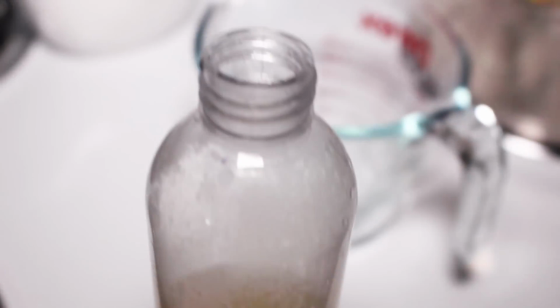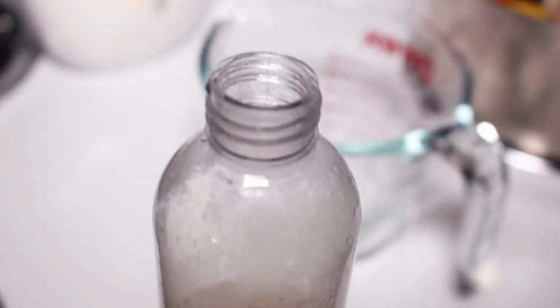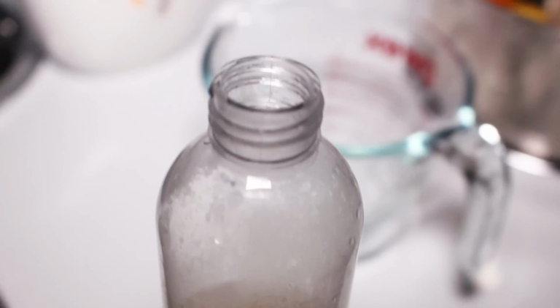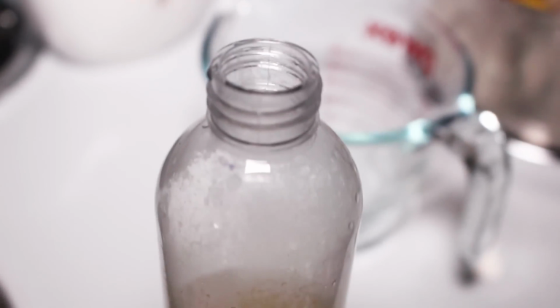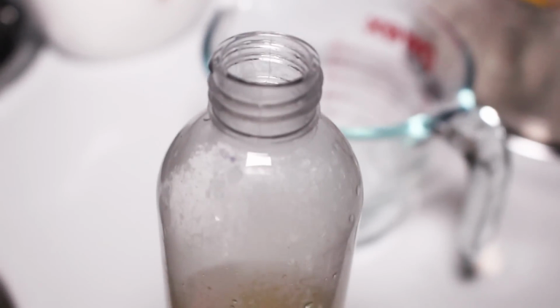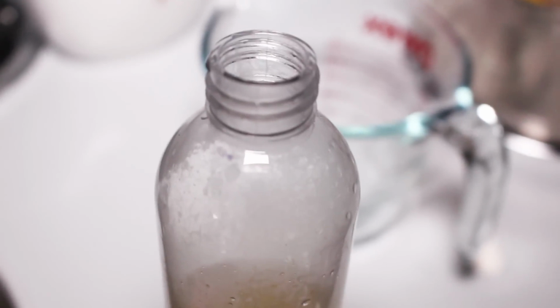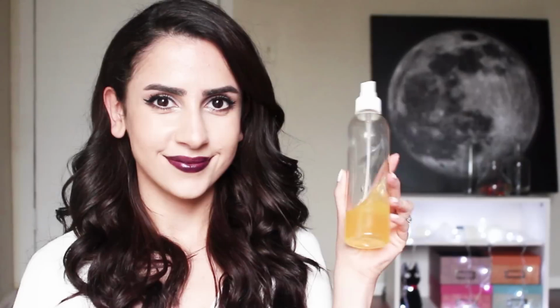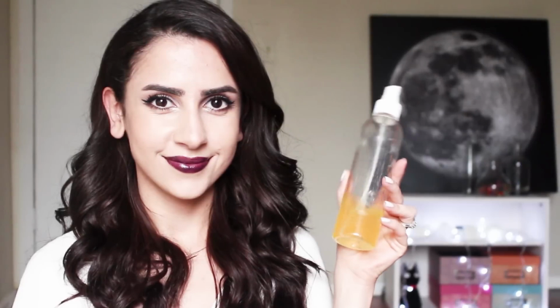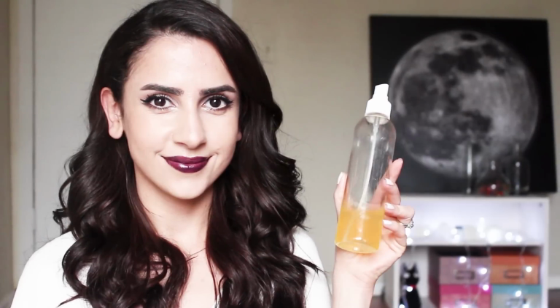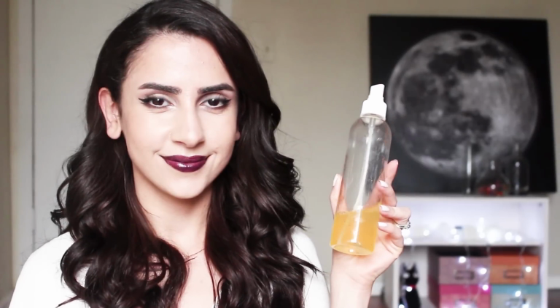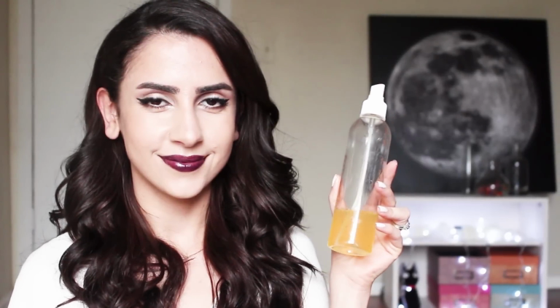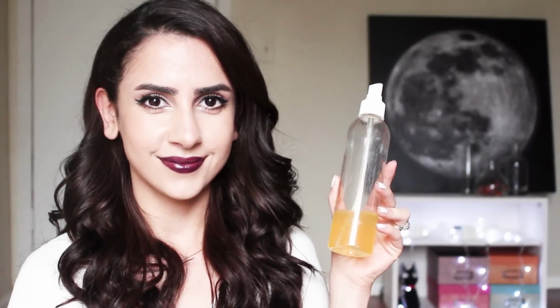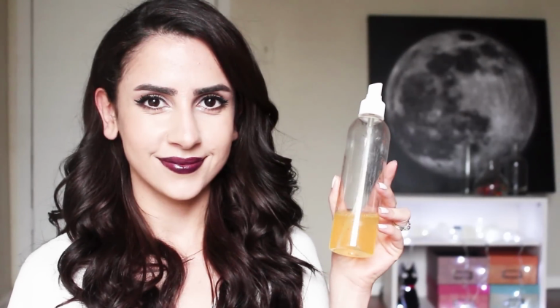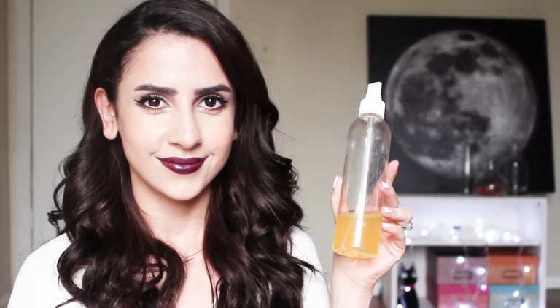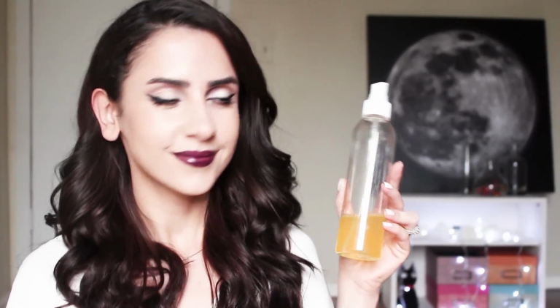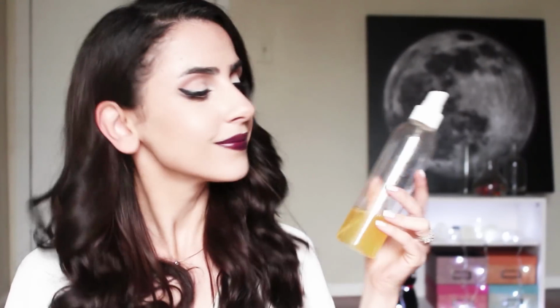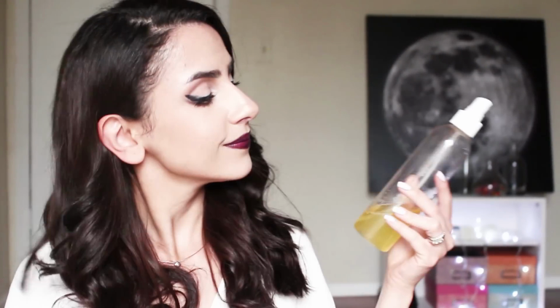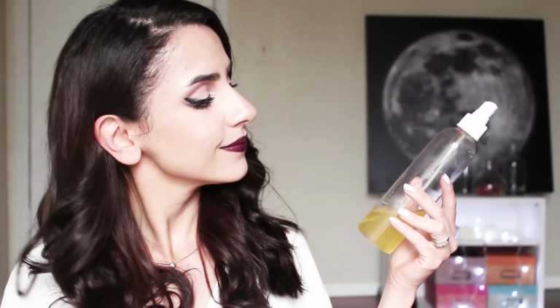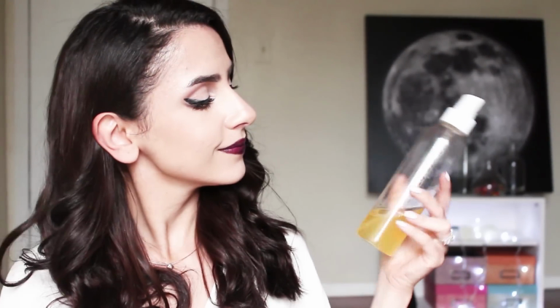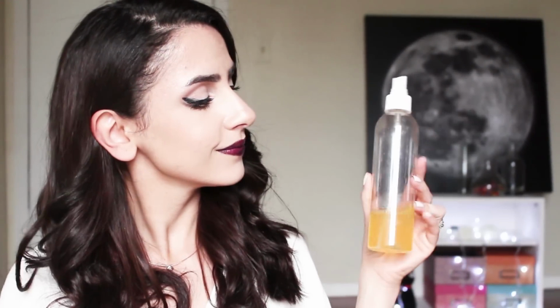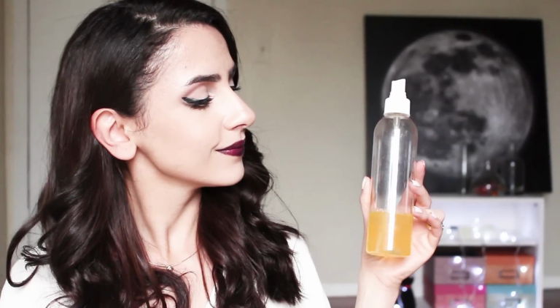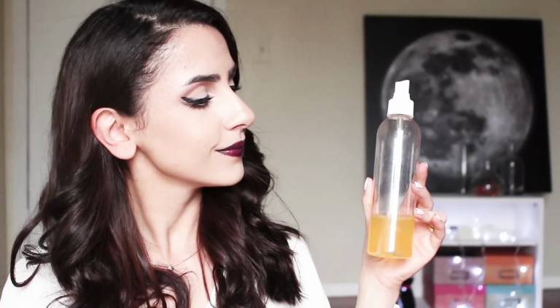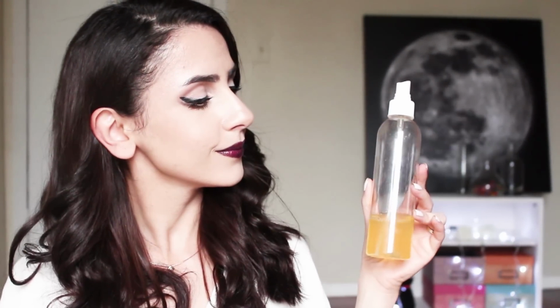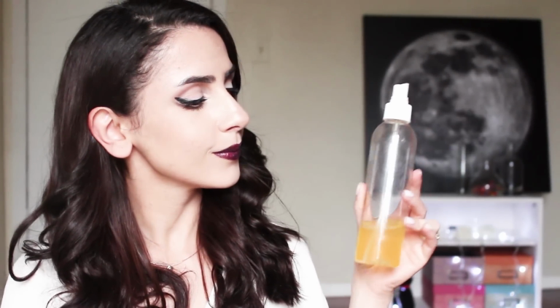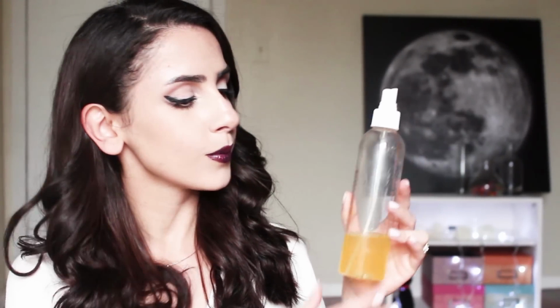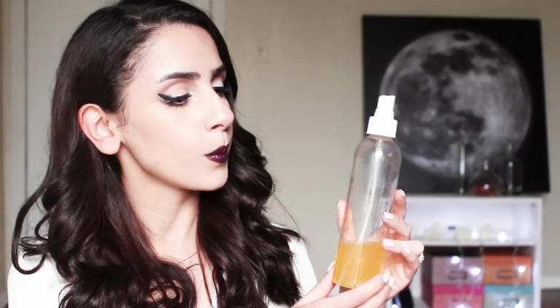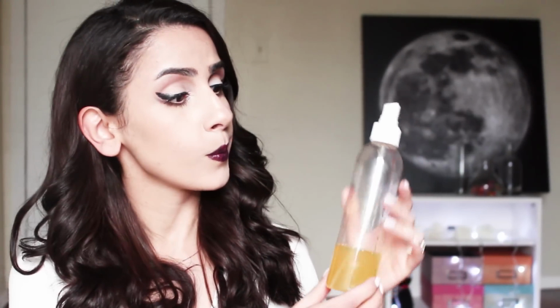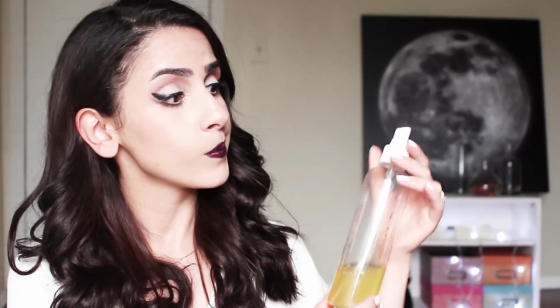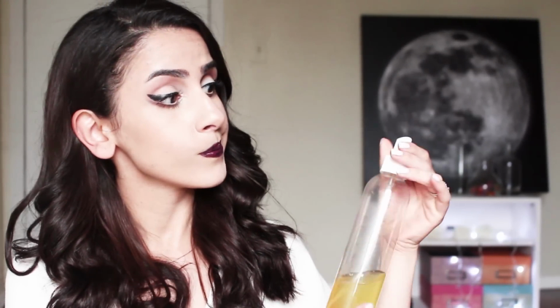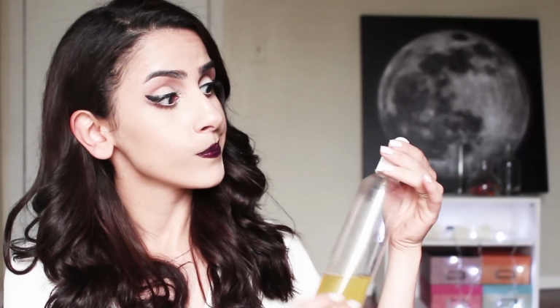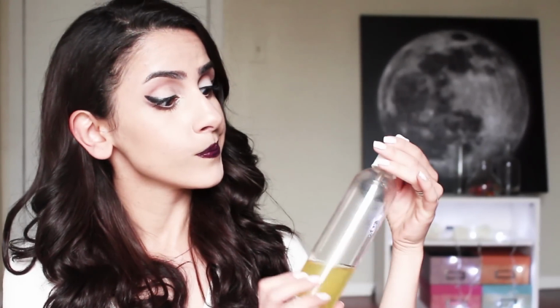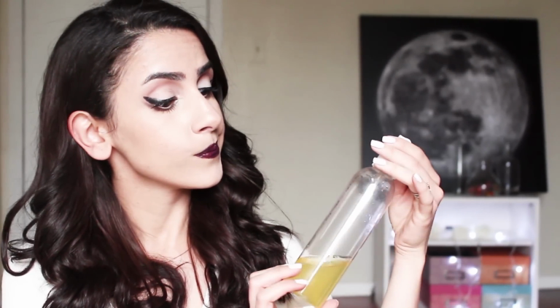I'm adding it to a spray bottle here. There you have it, your very own natural hairspray that is ridiculously easy and inexpensive to make.